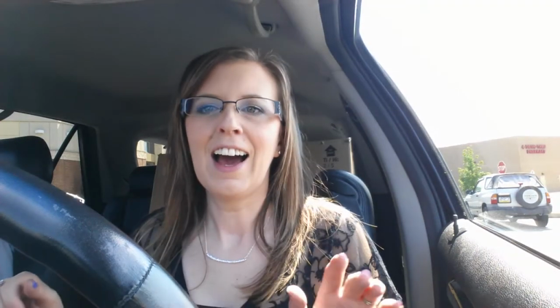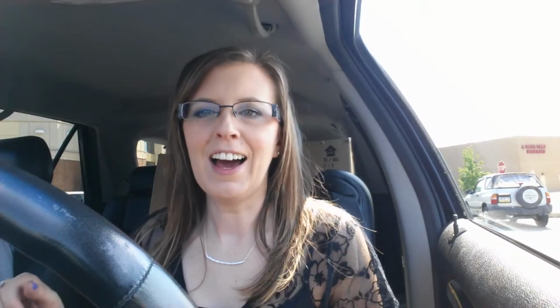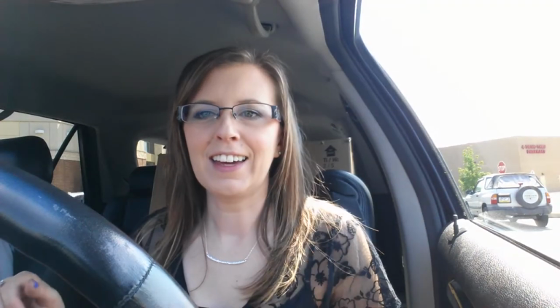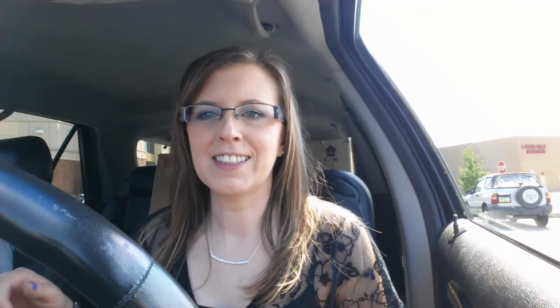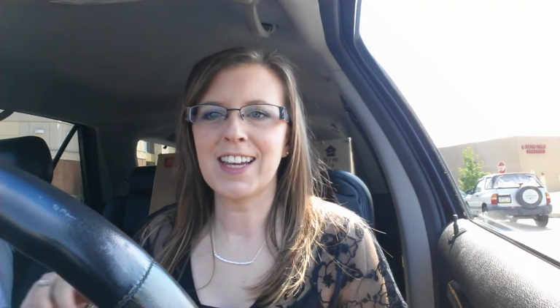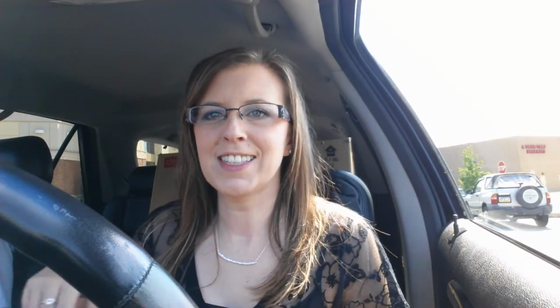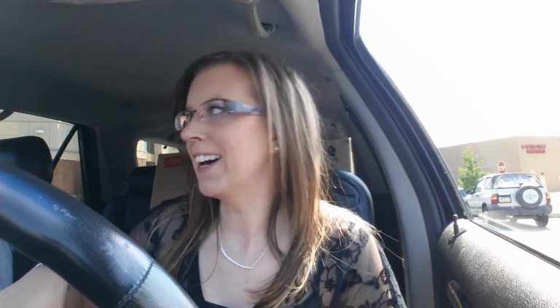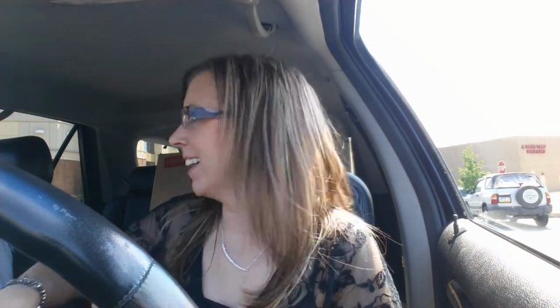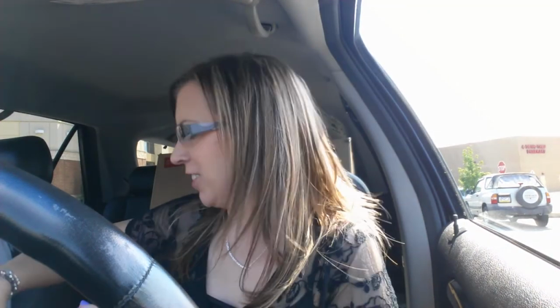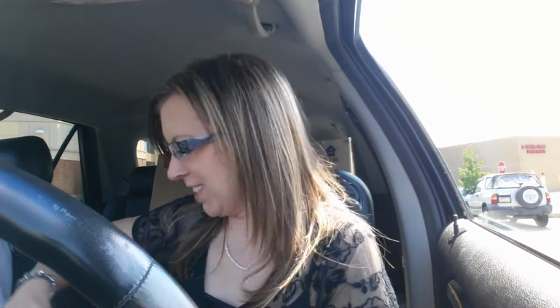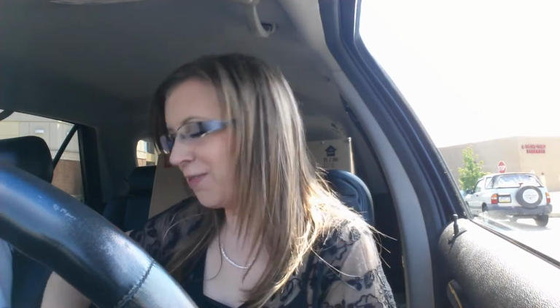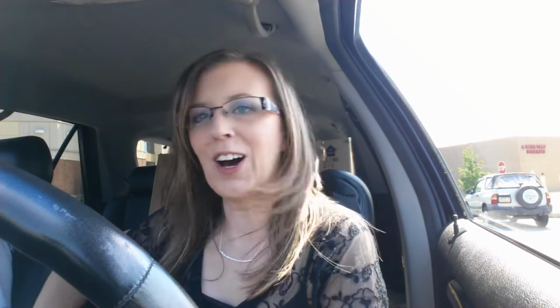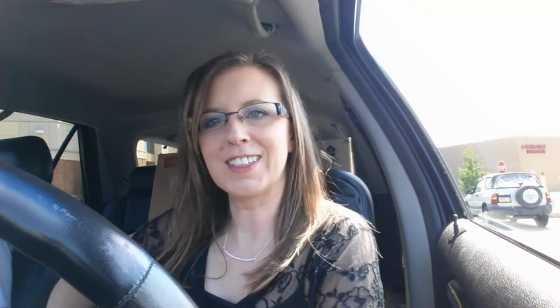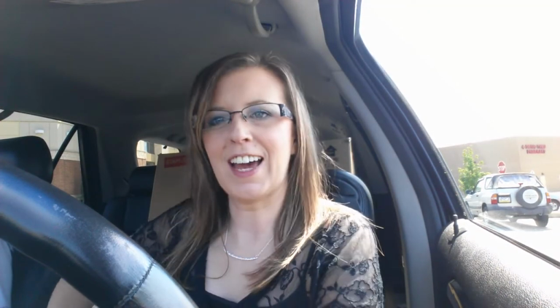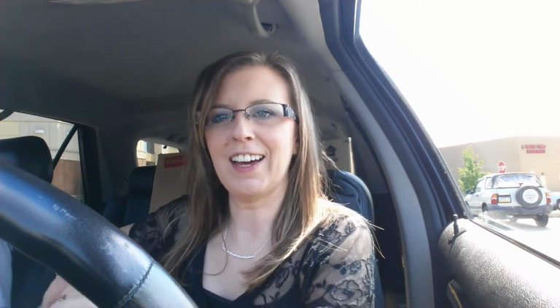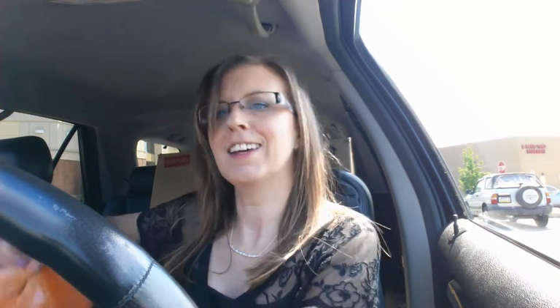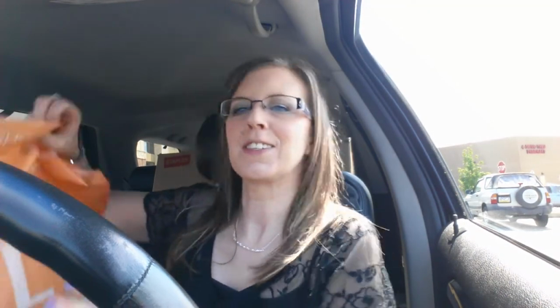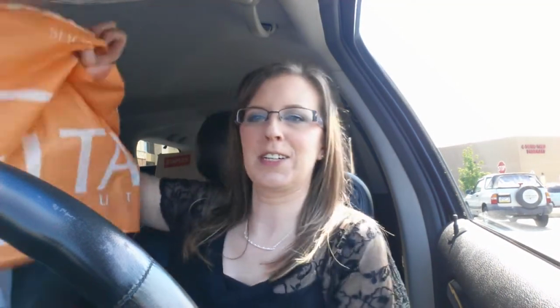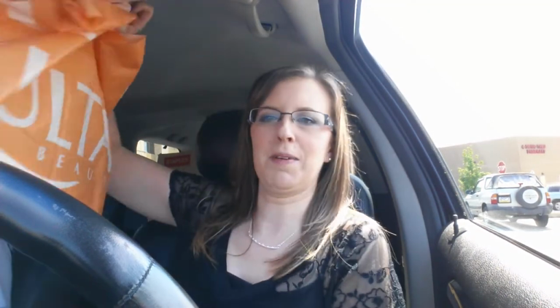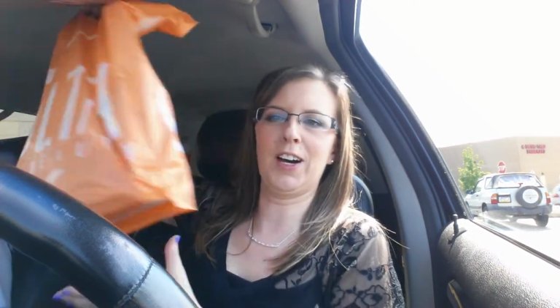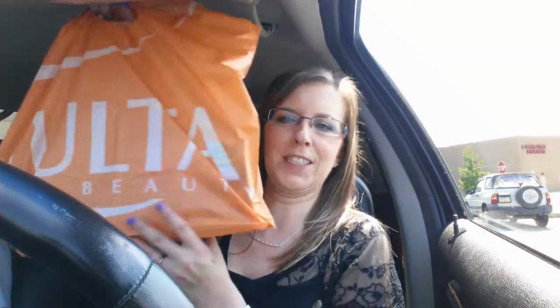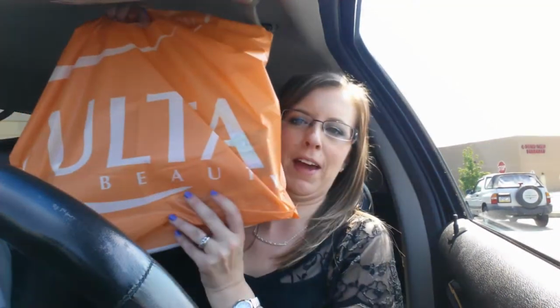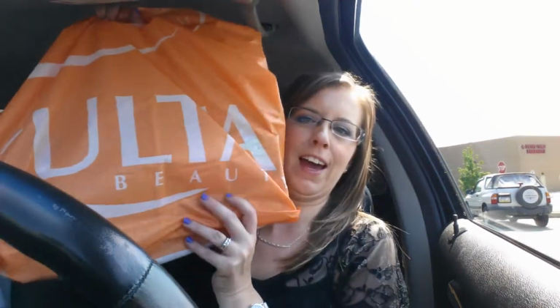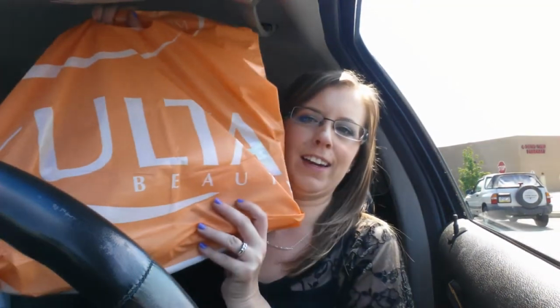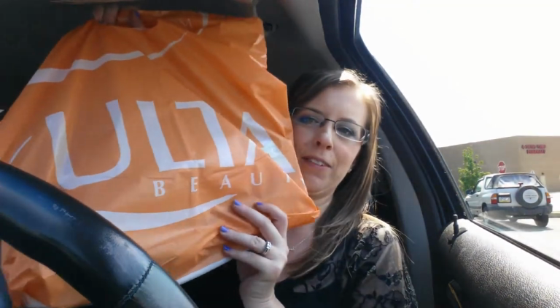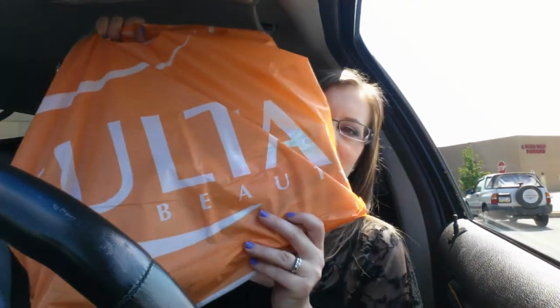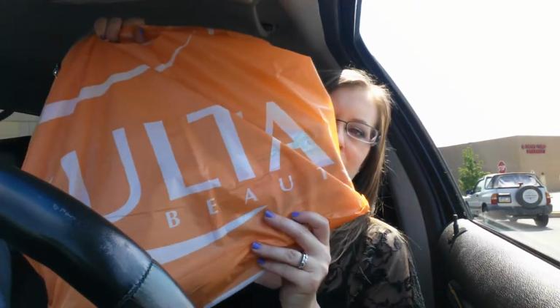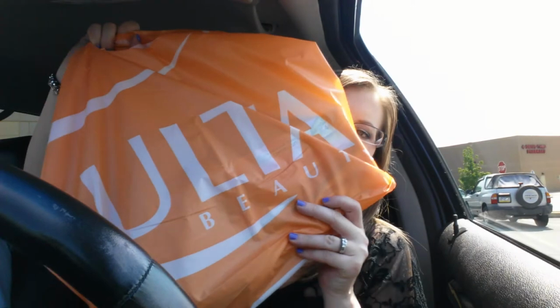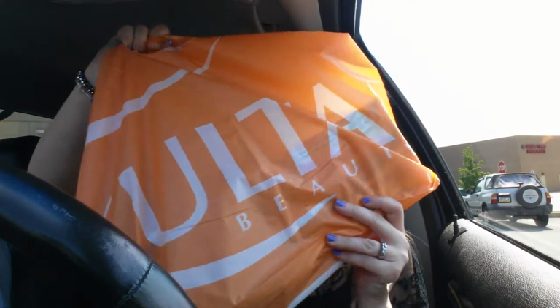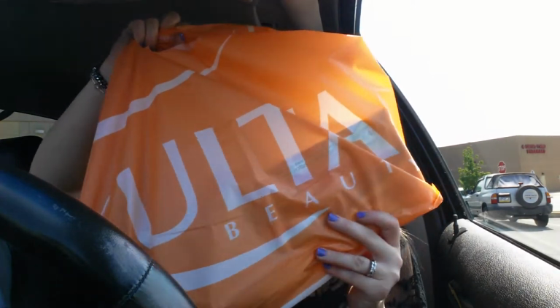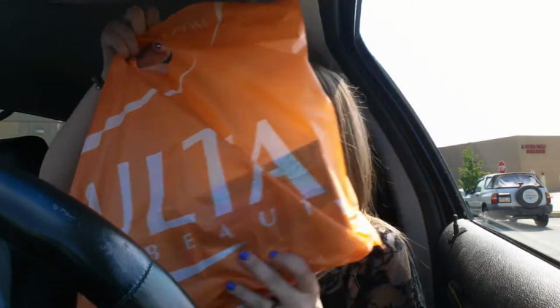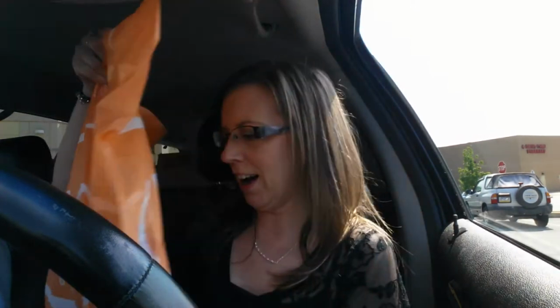Hi, it's Tessa, and I just left Alta. Here's my Alta bag, and I wanted to show you real quick what I got.